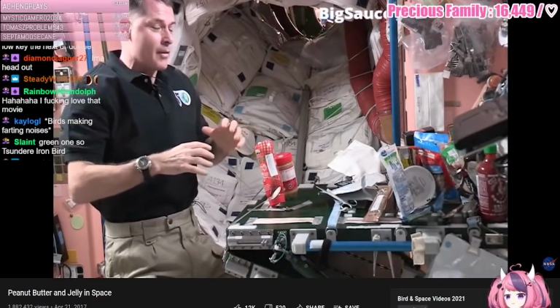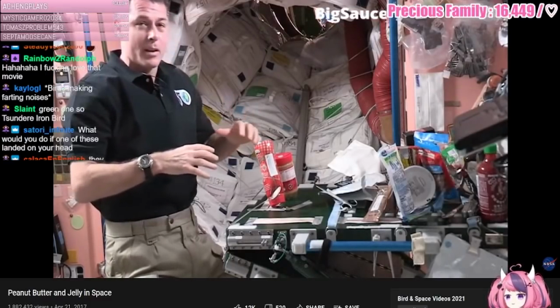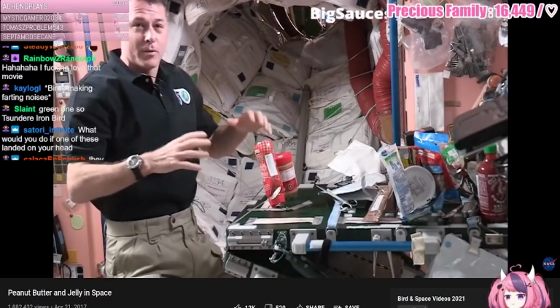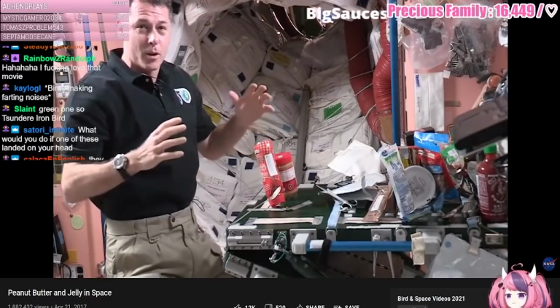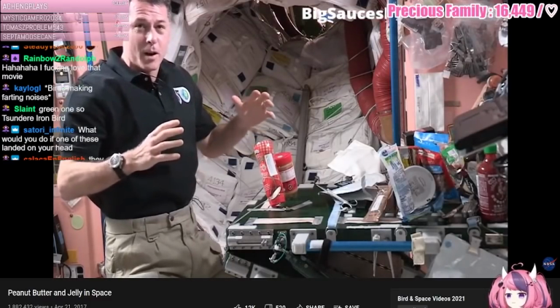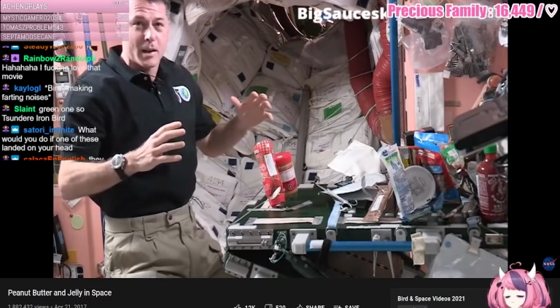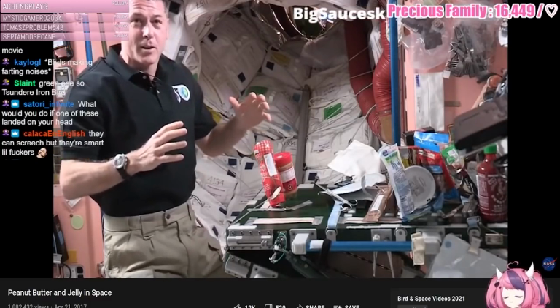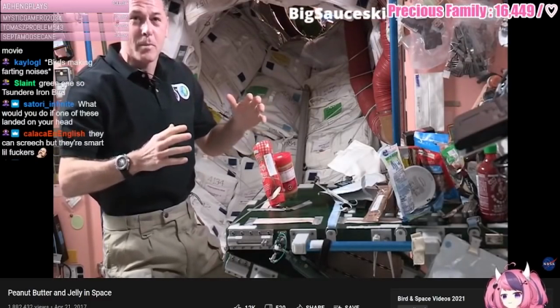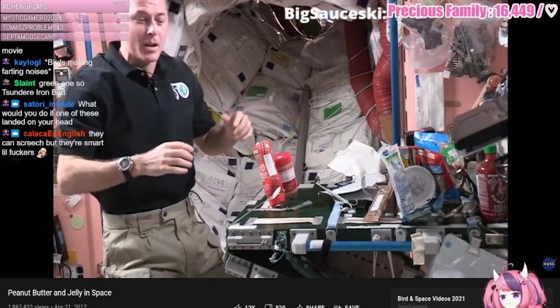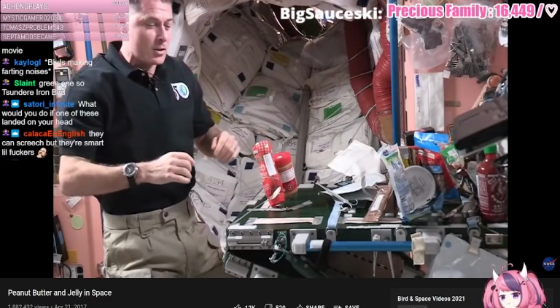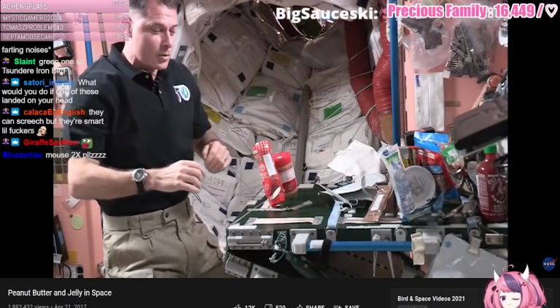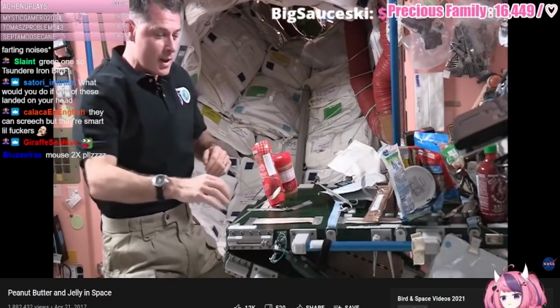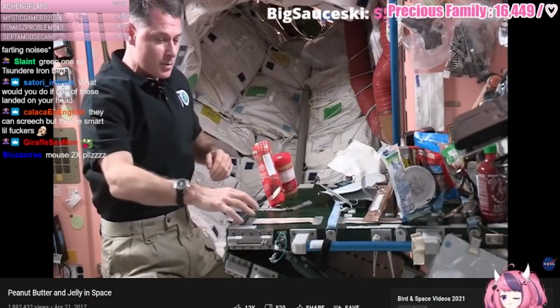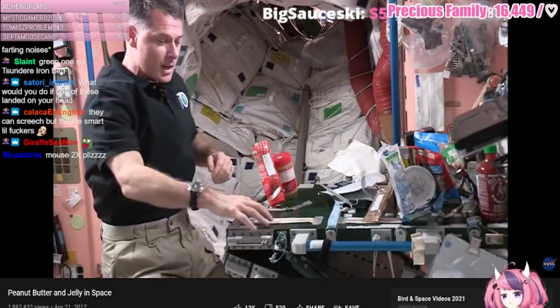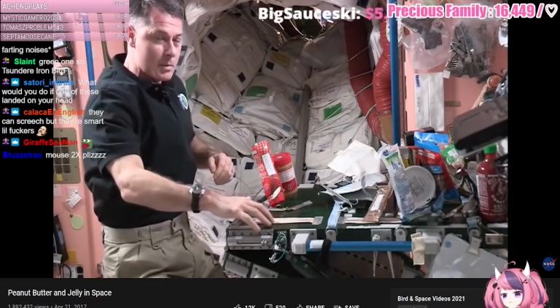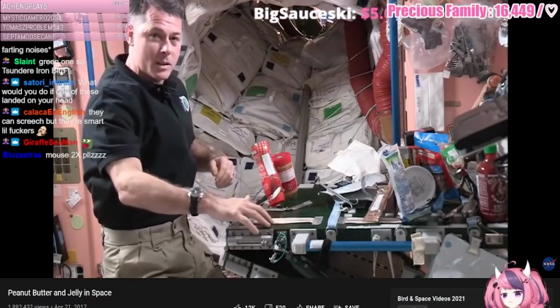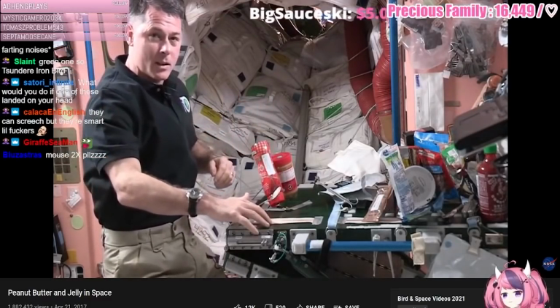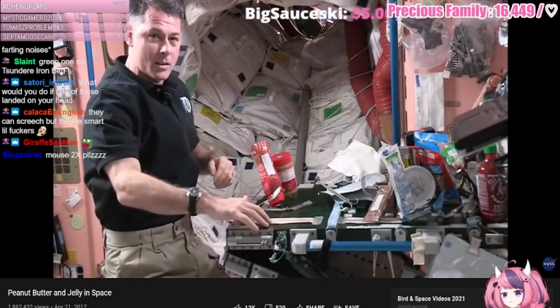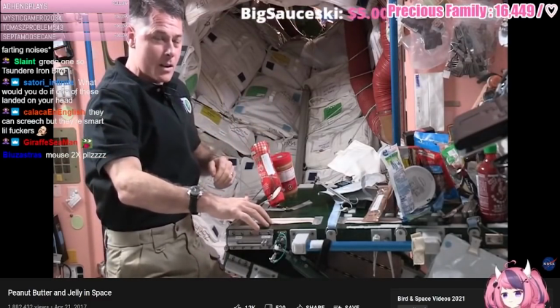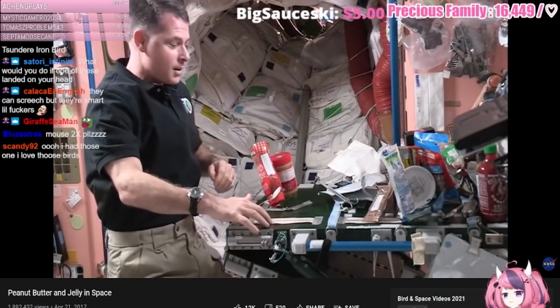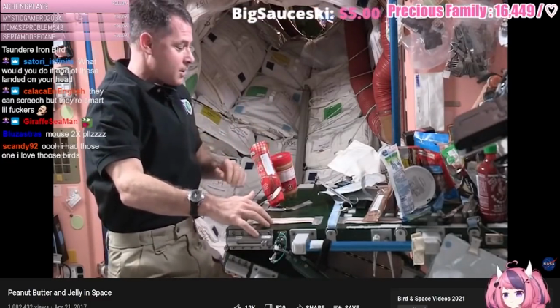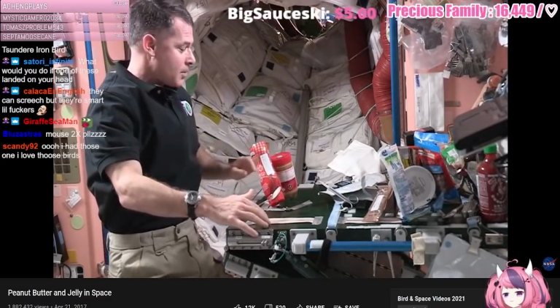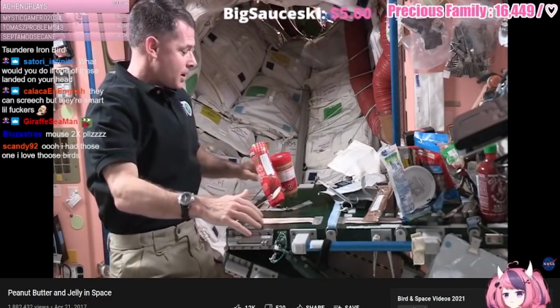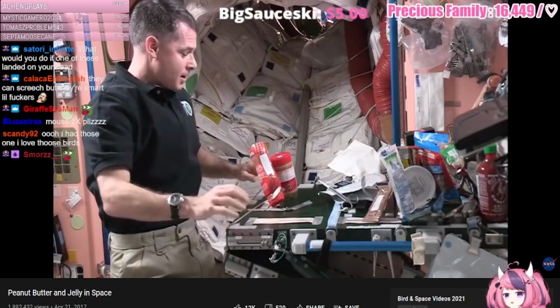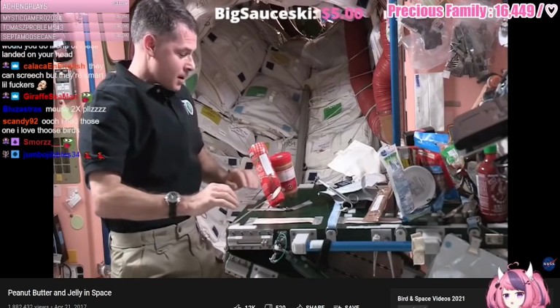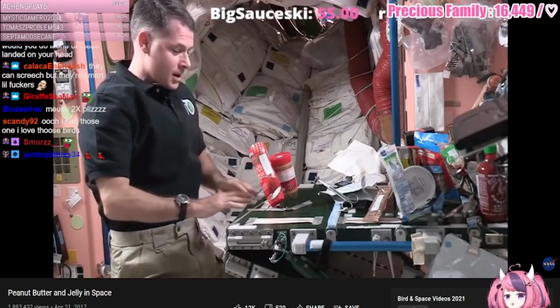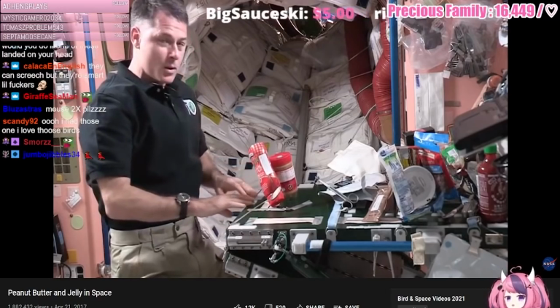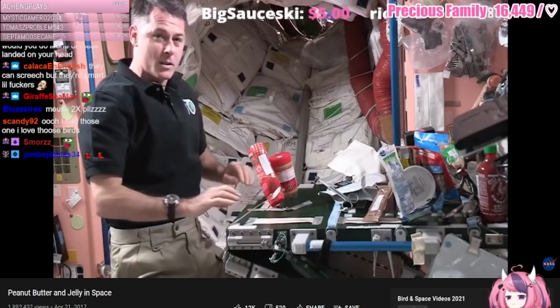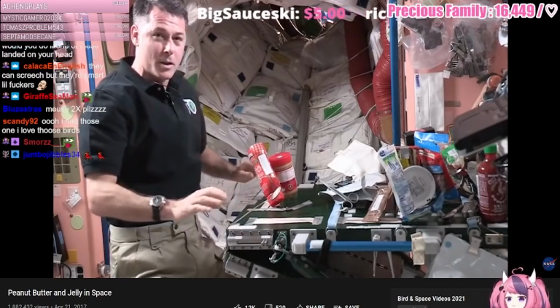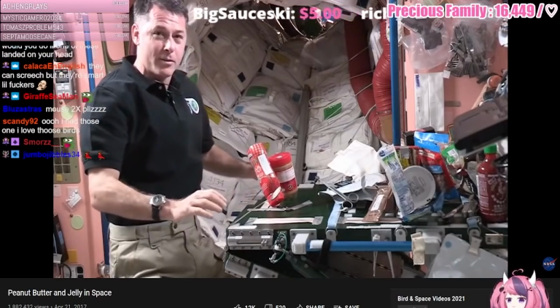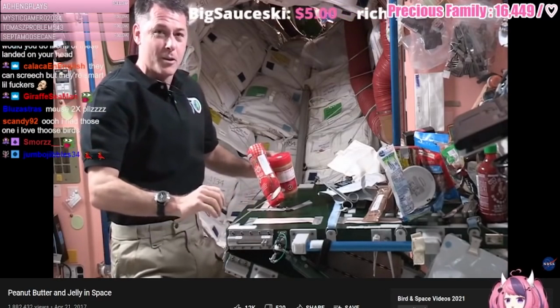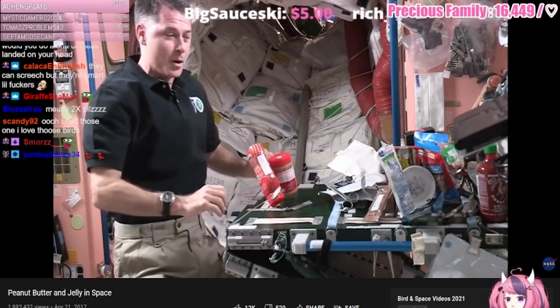Everything will float around if you don't manage it. So we have some tape to stick things down on our table here, as well as a bunch of velcro.